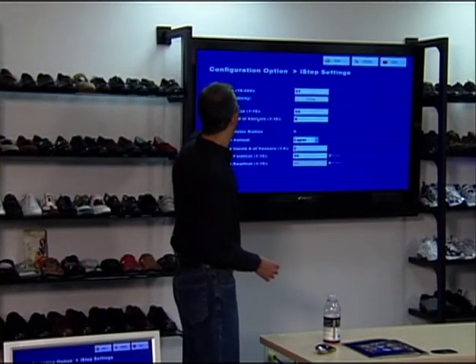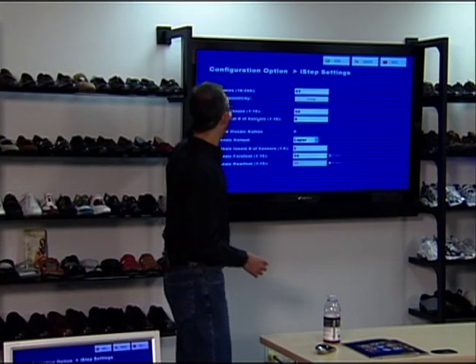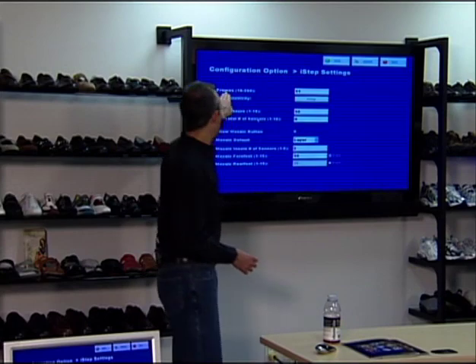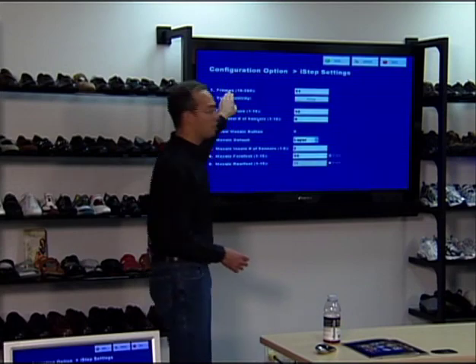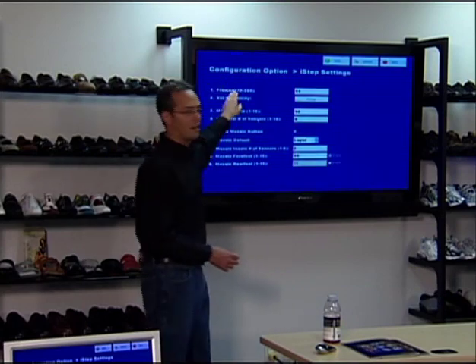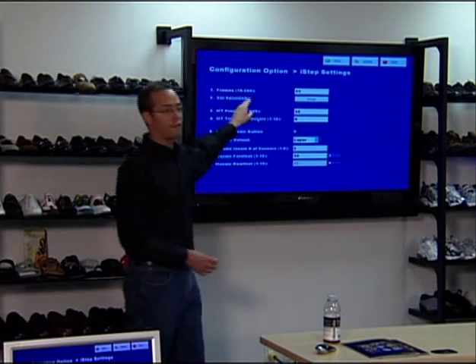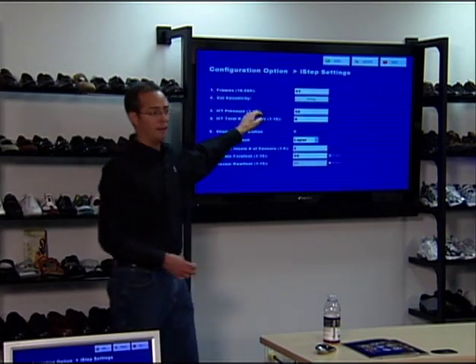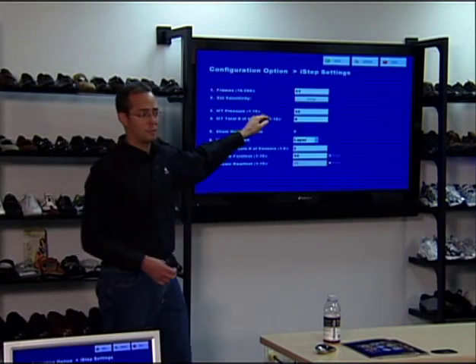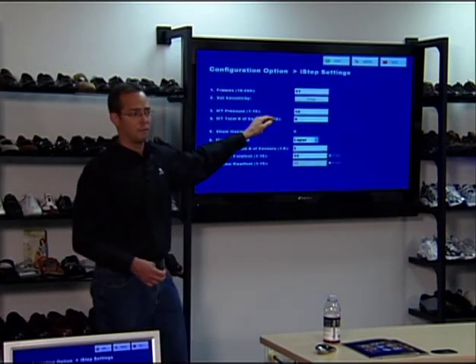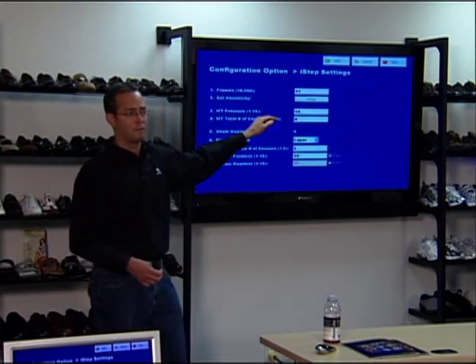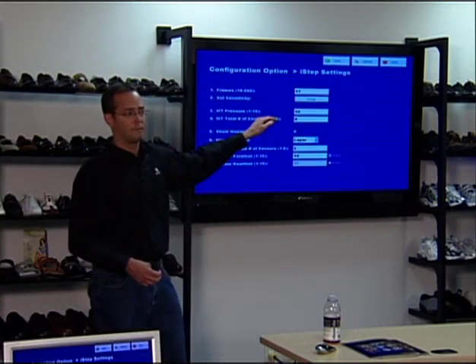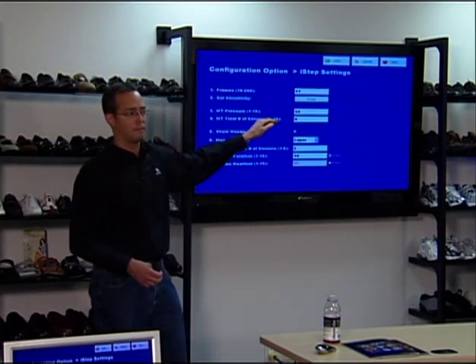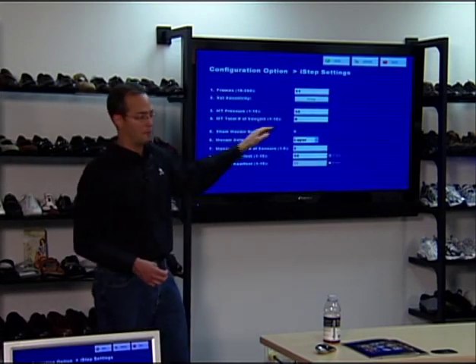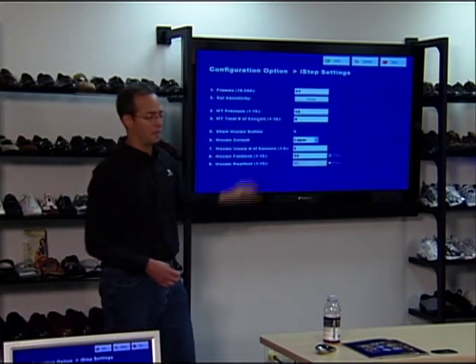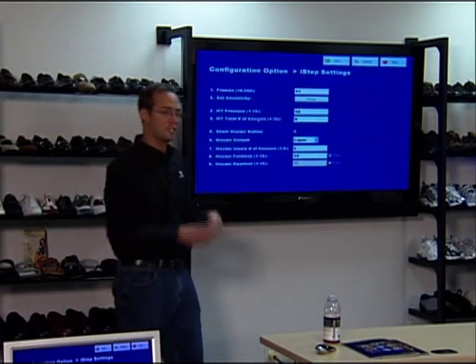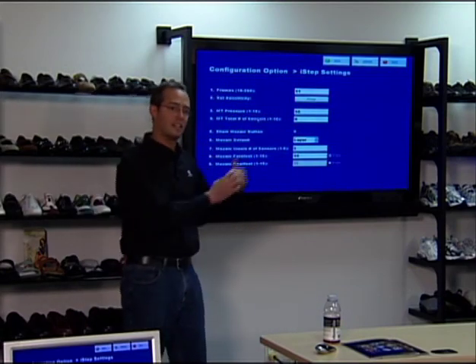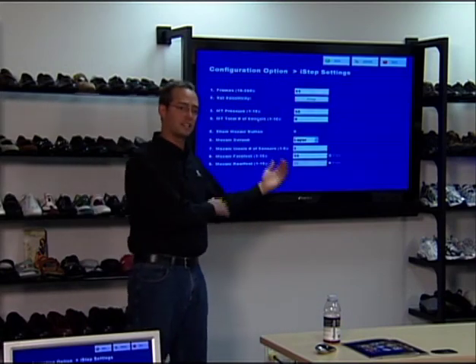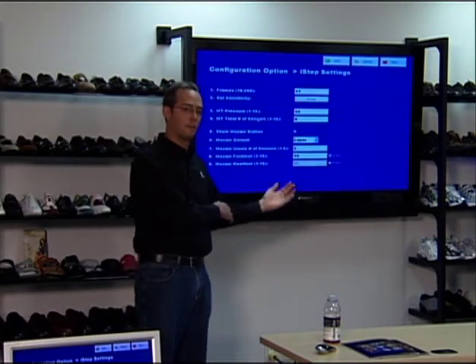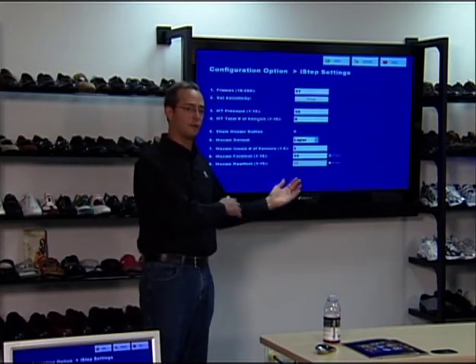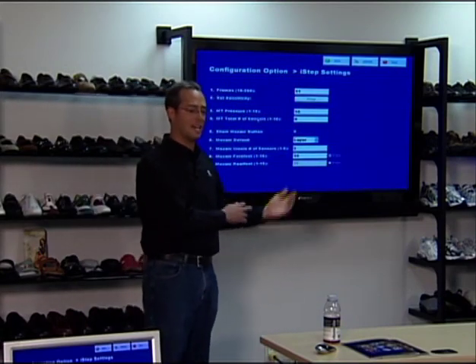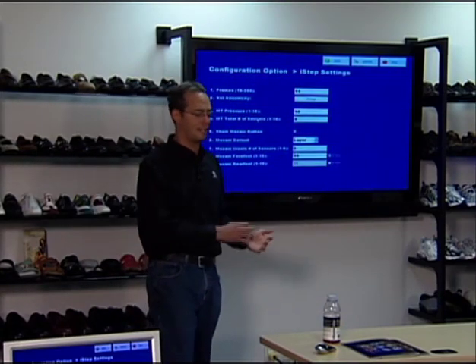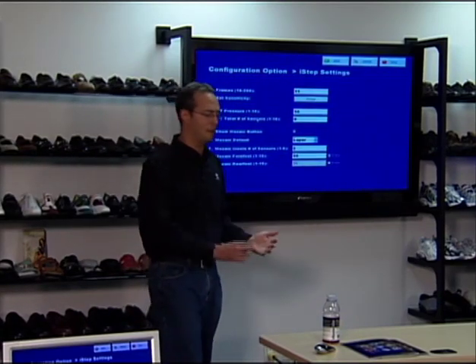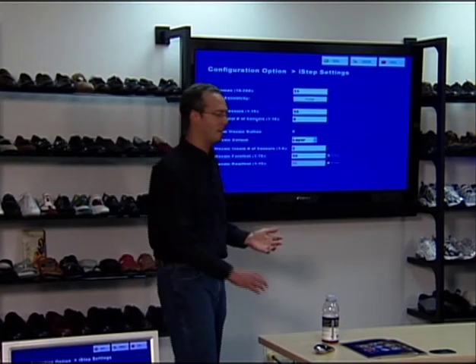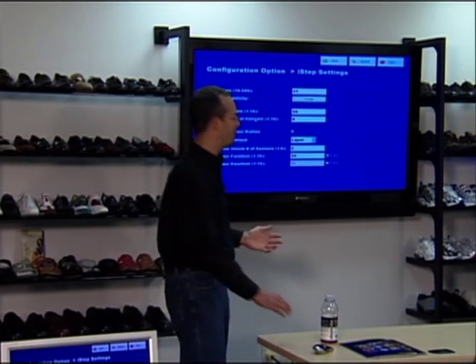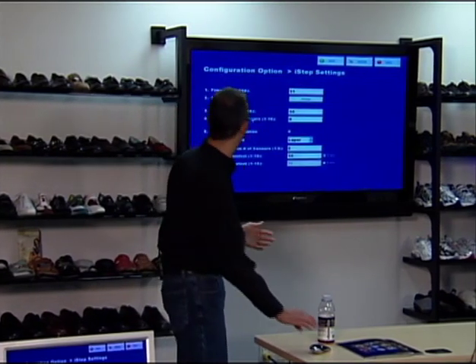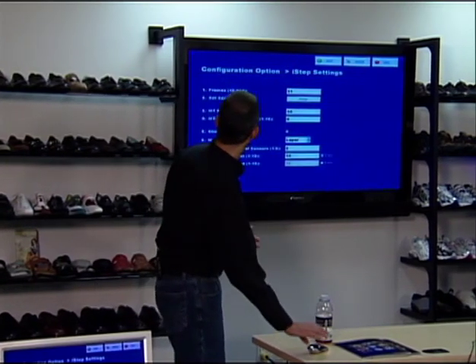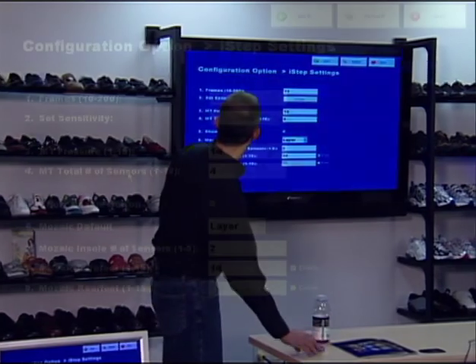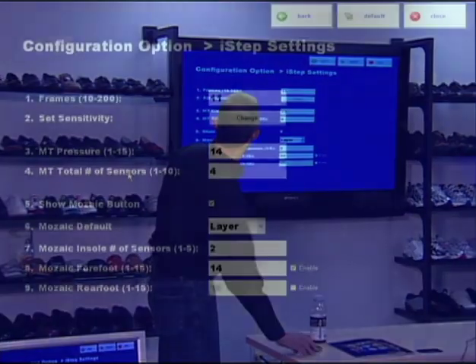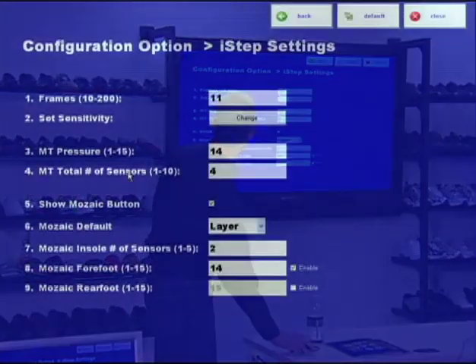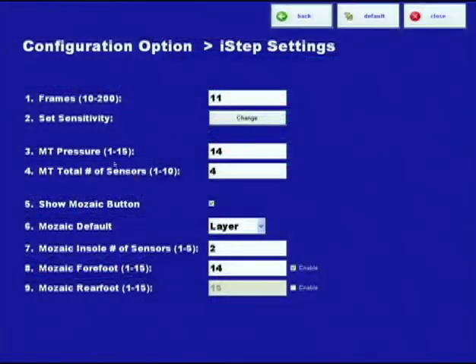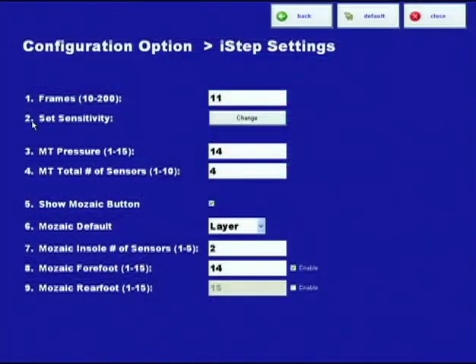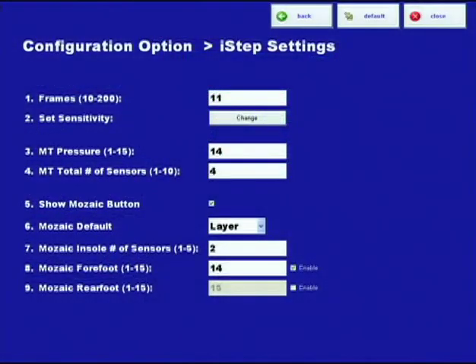Any questions on frames? You'll see the next time we do a test, it'll be an 11. Set sensitivity.